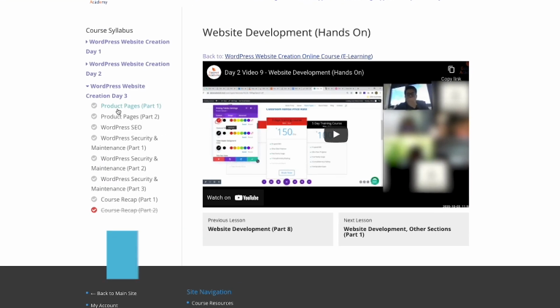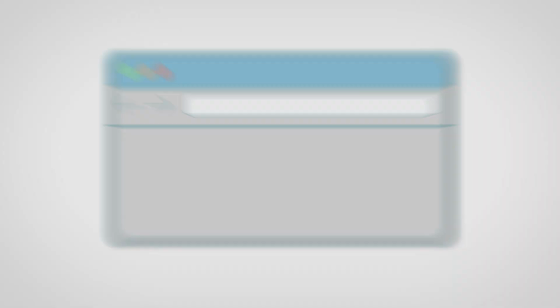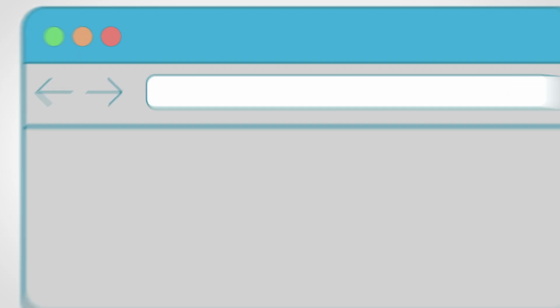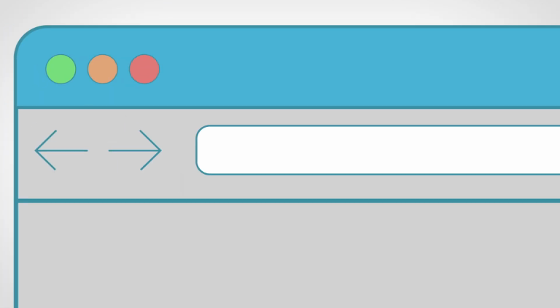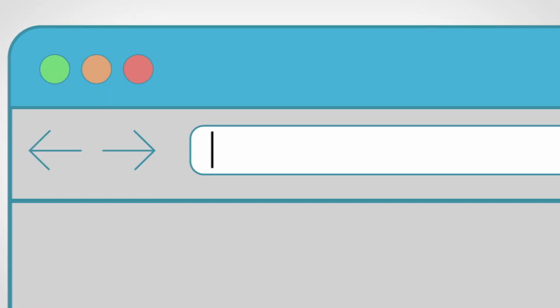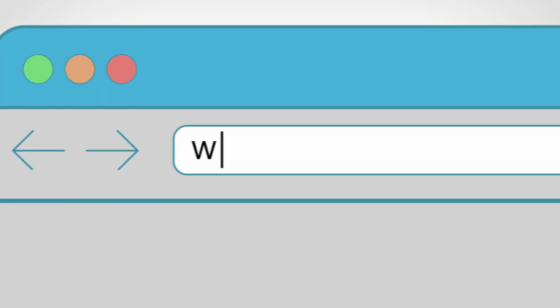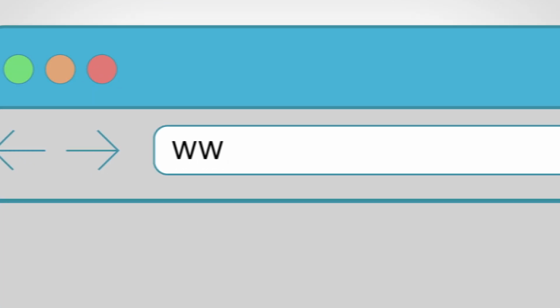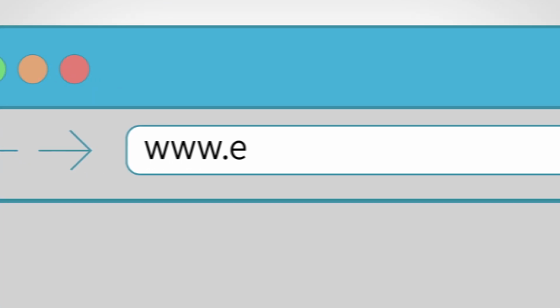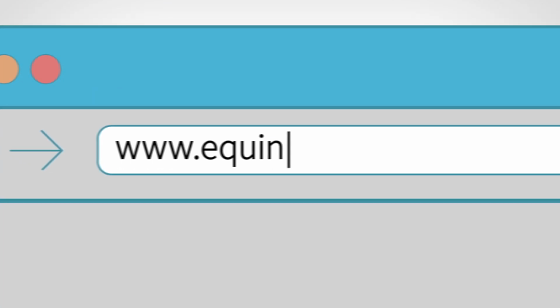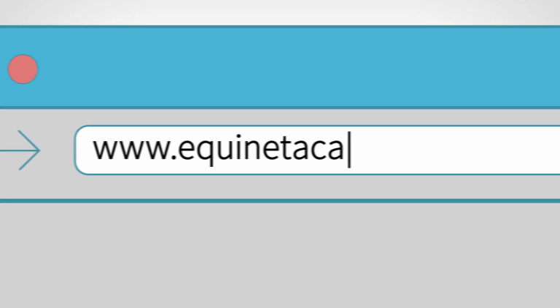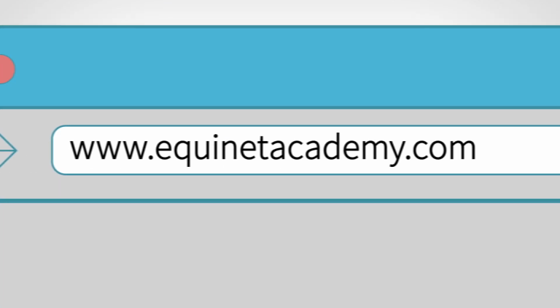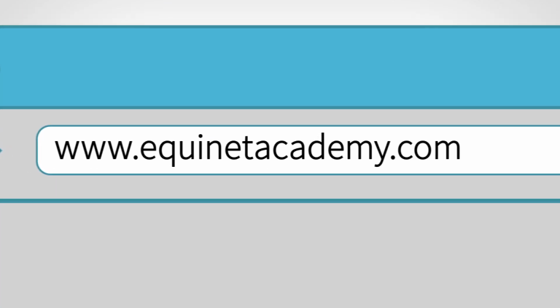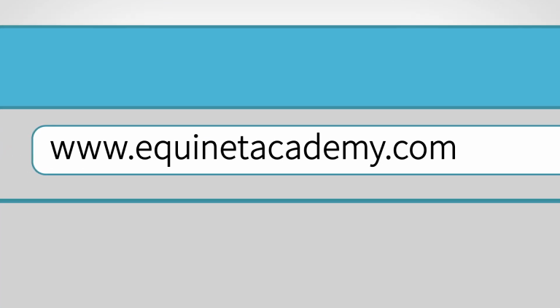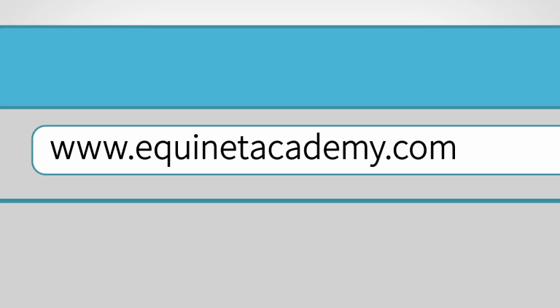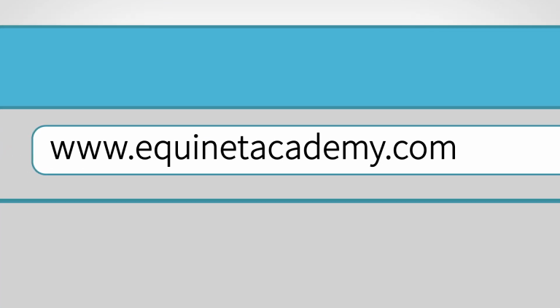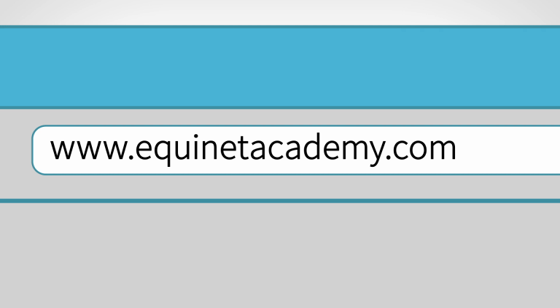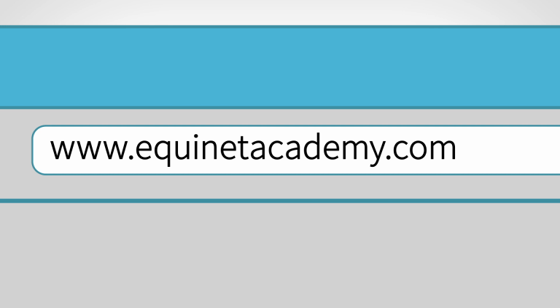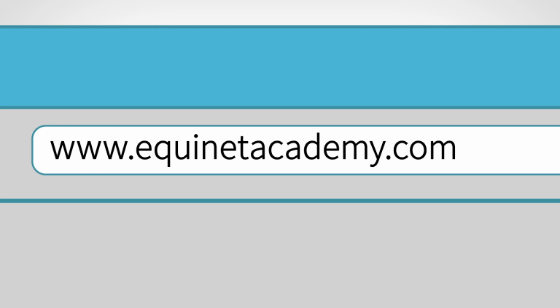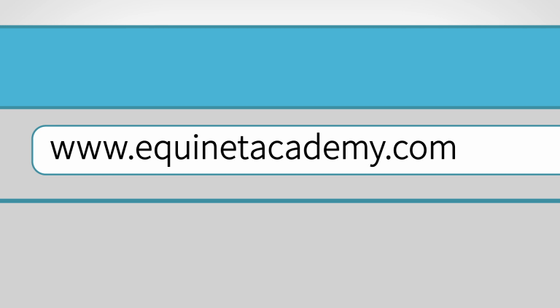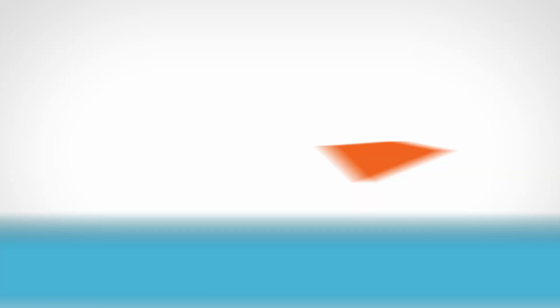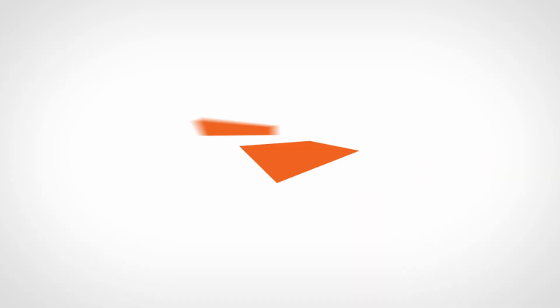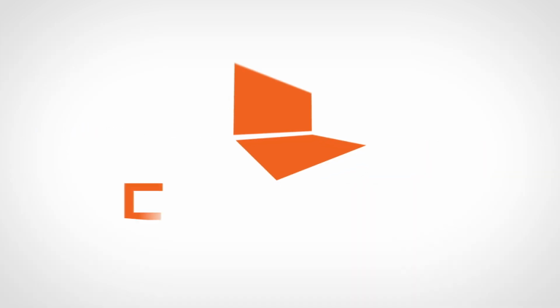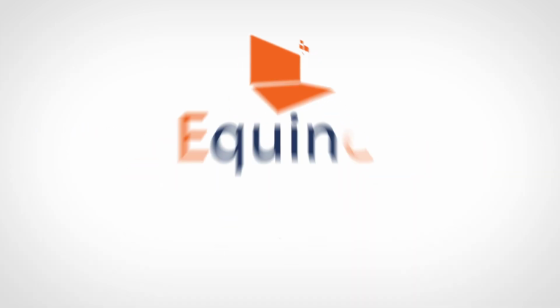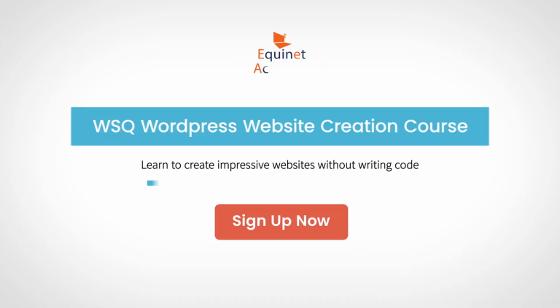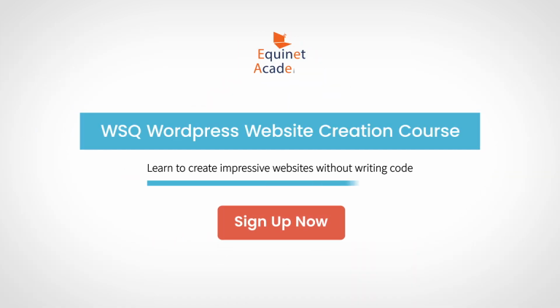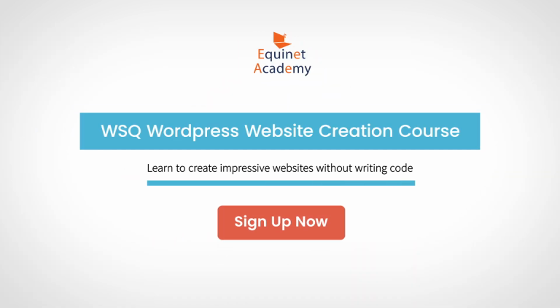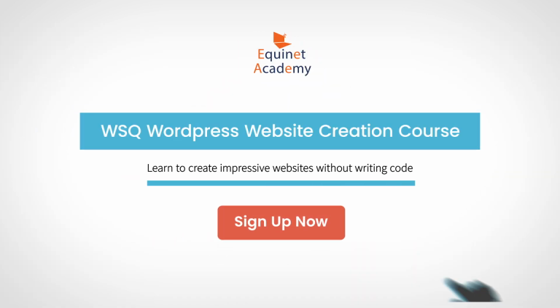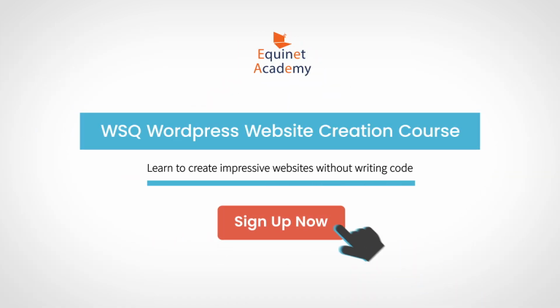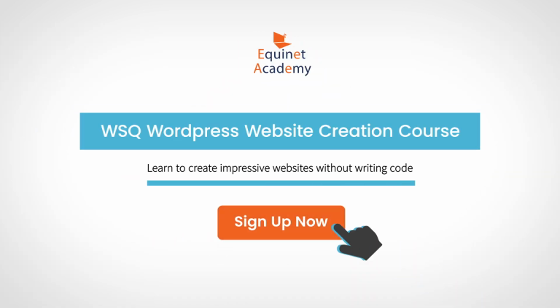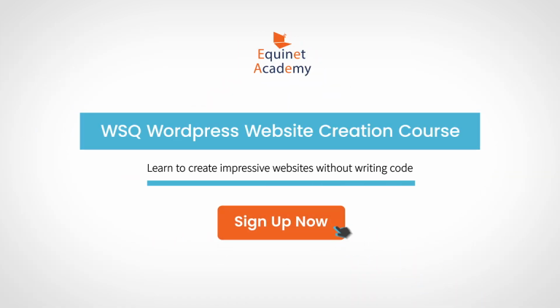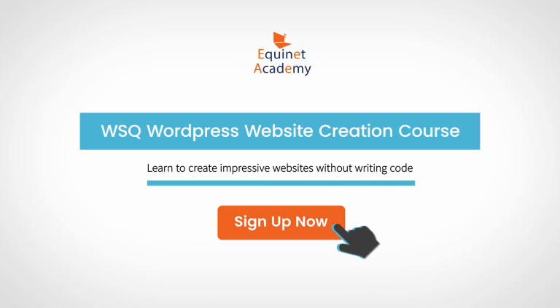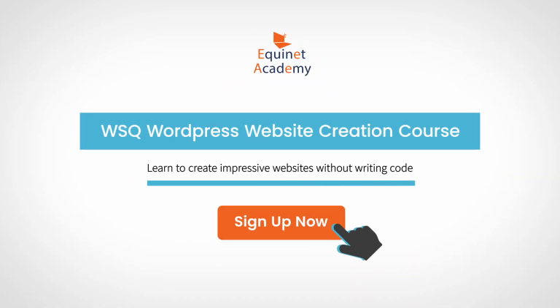So, head over to our website to check if you're eligible for any SkillsFuture subsidies and sign up today.